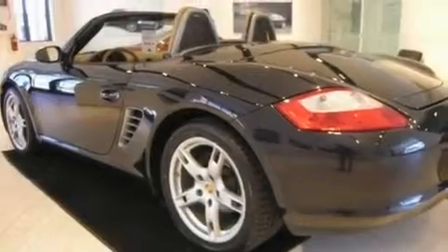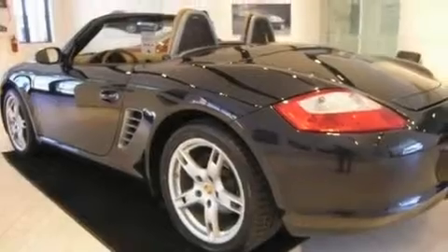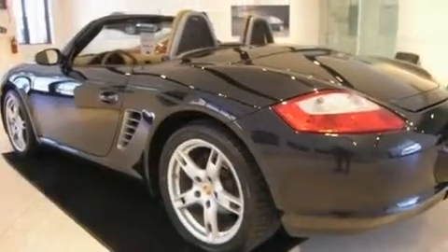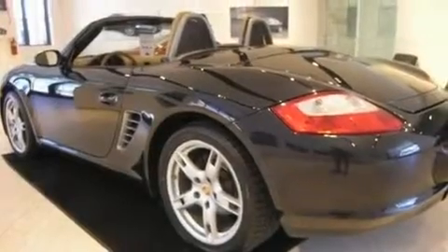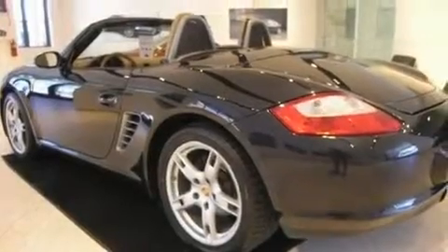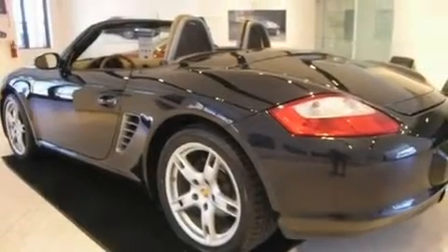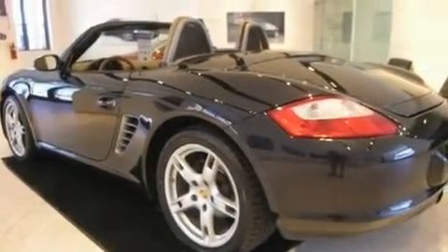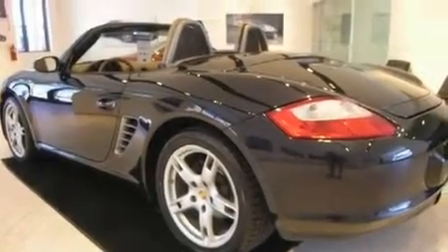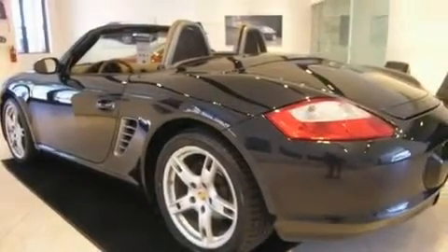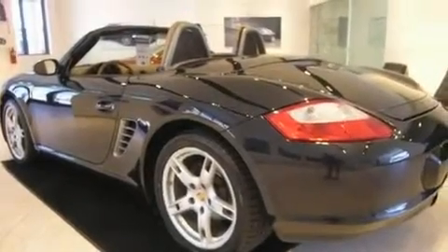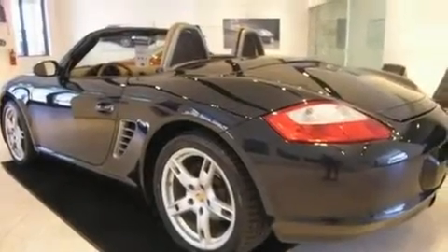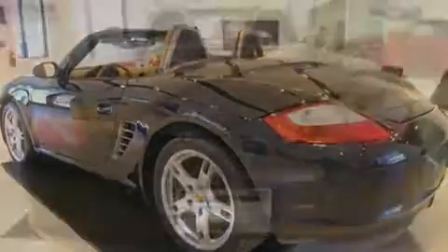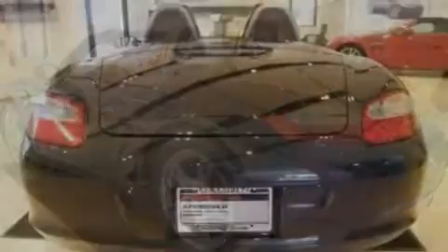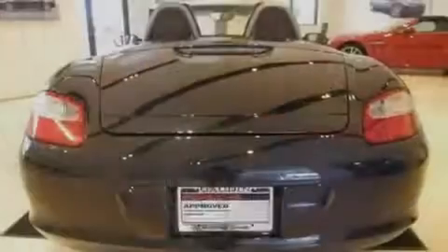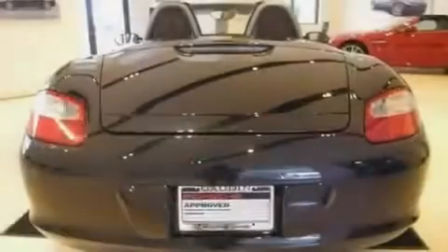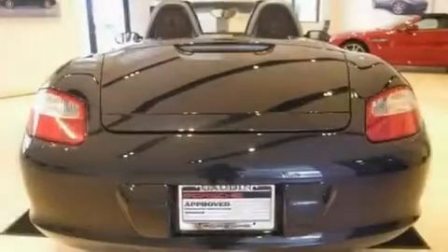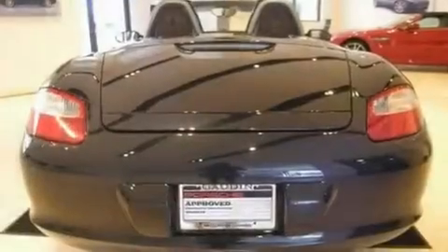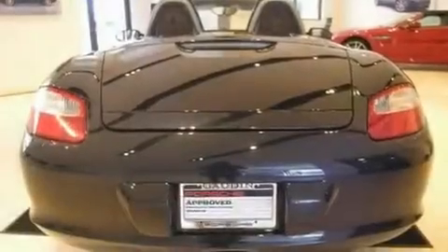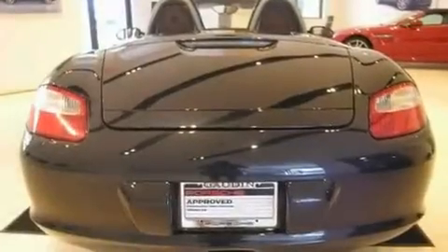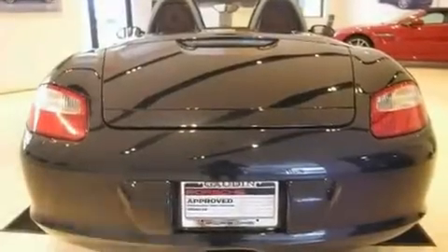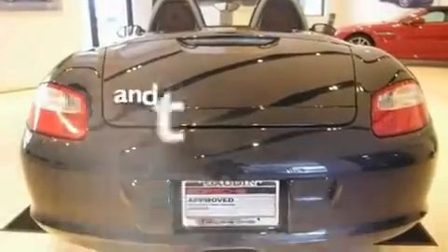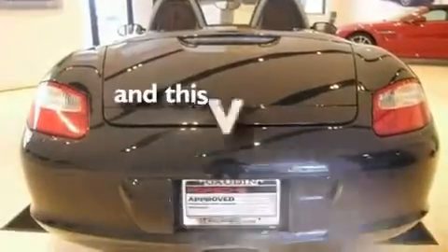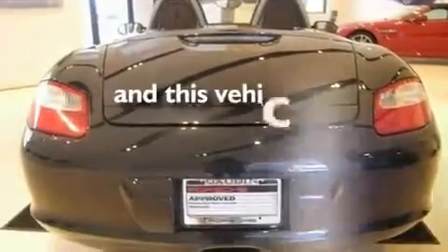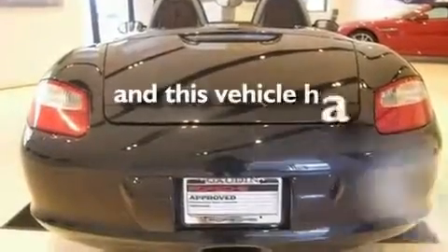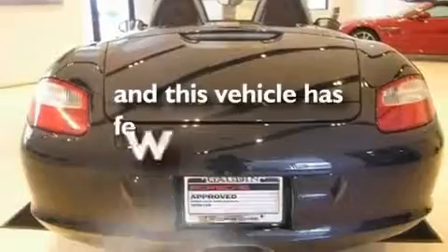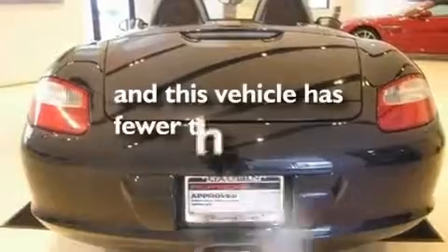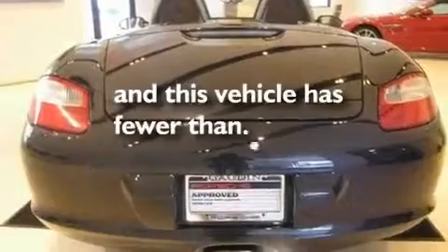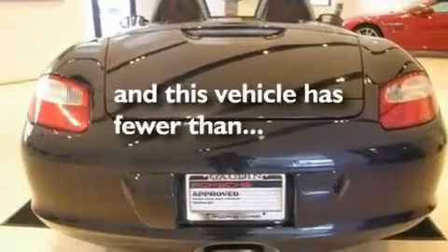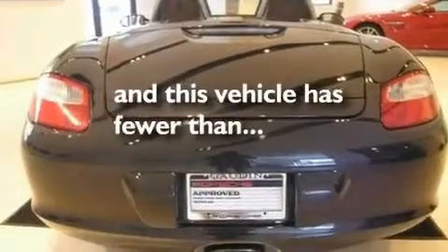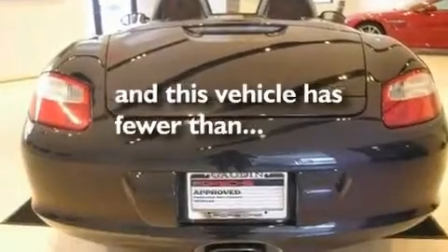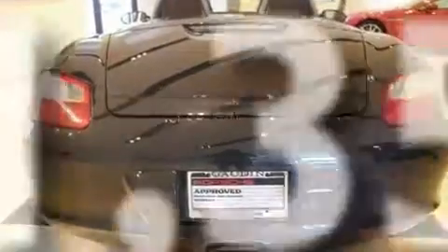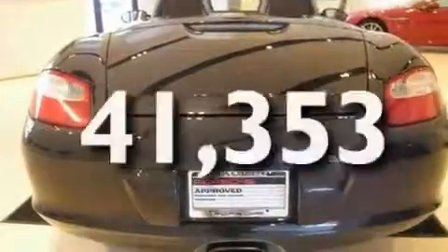Fog lamps, traction control, a rear window defroster — and this vehicle has less than 42,000 miles.